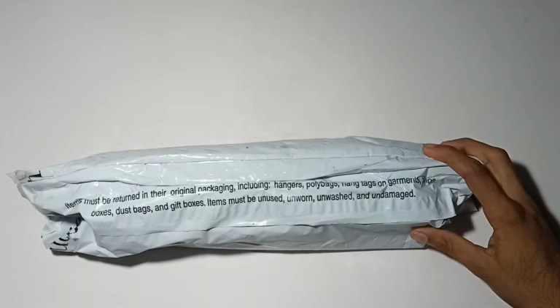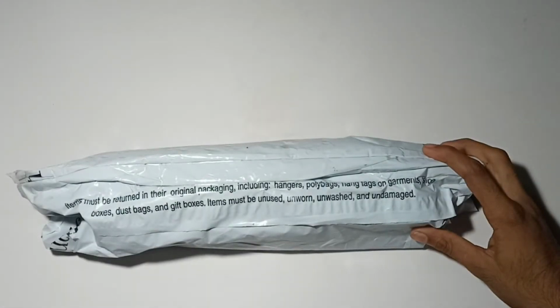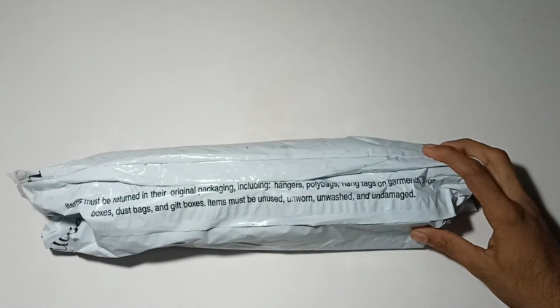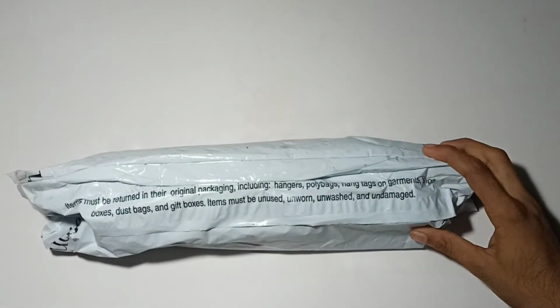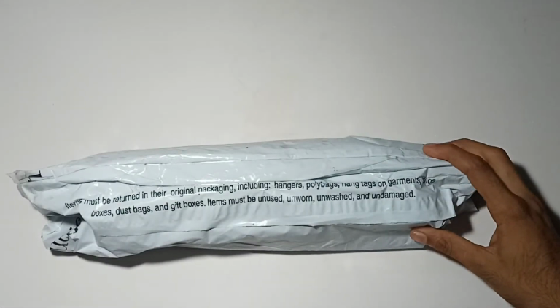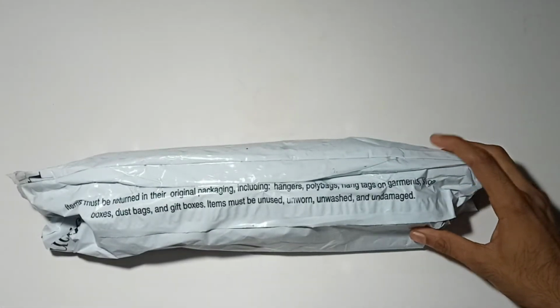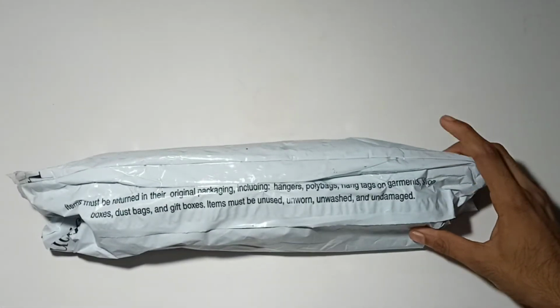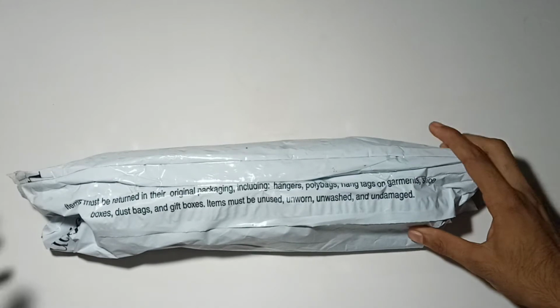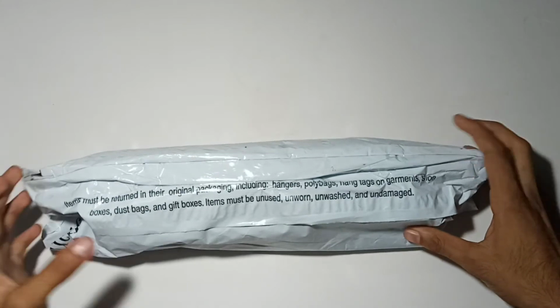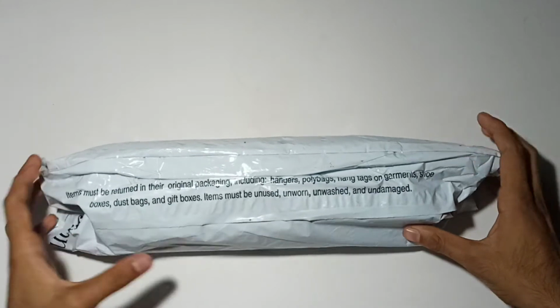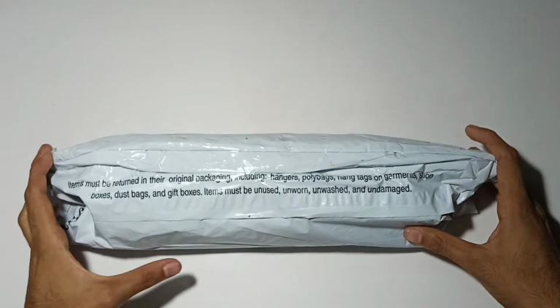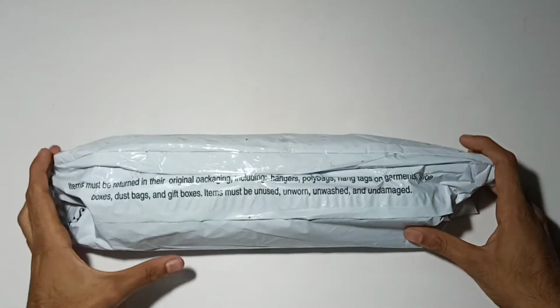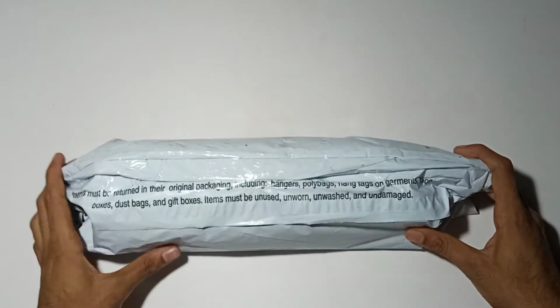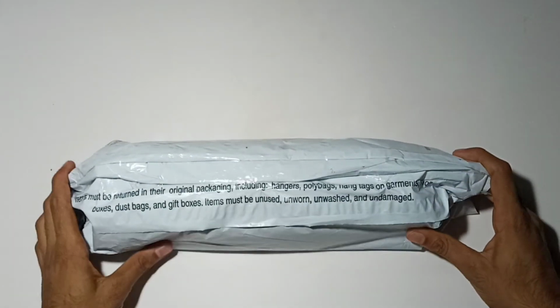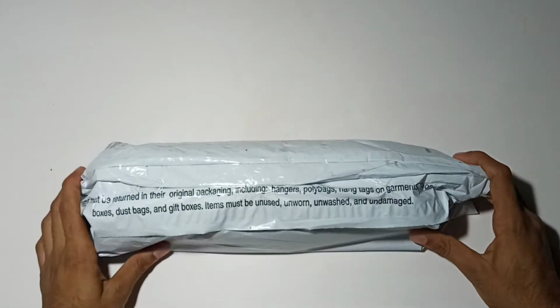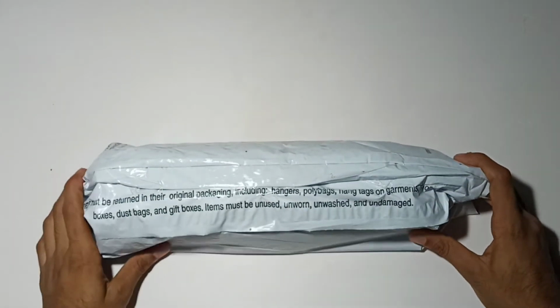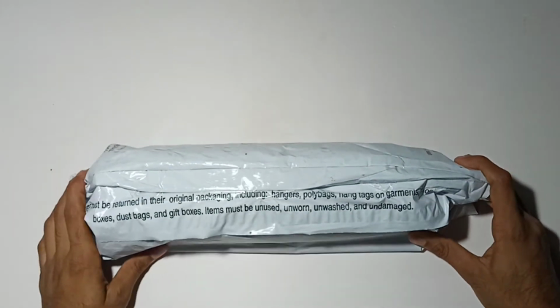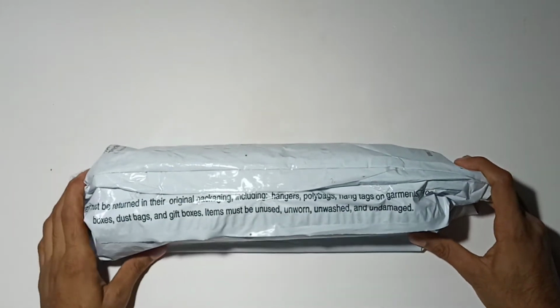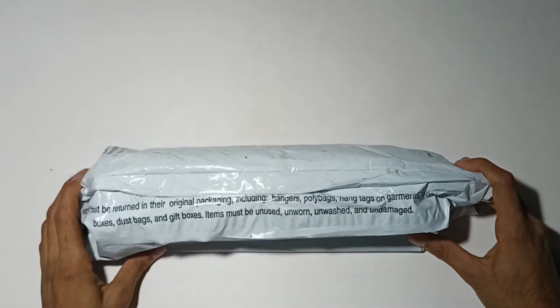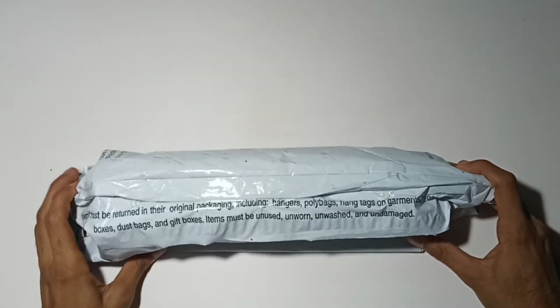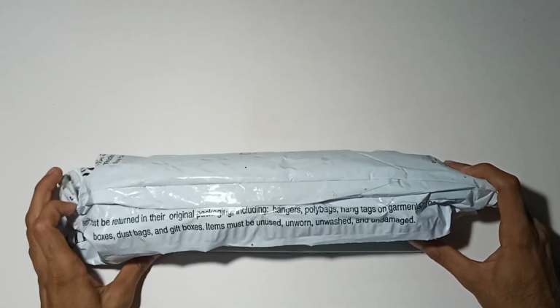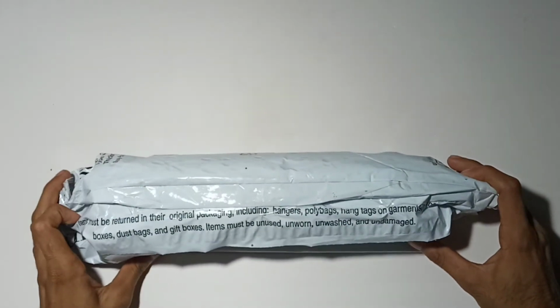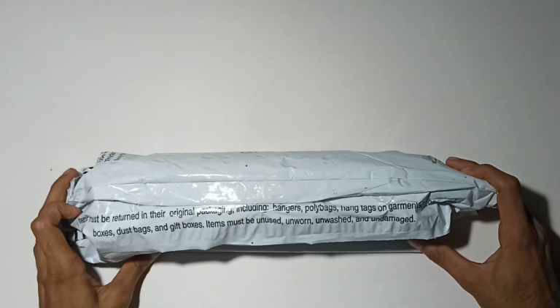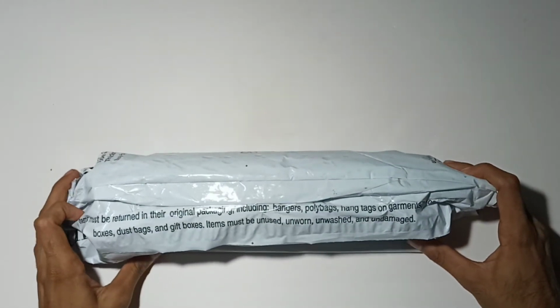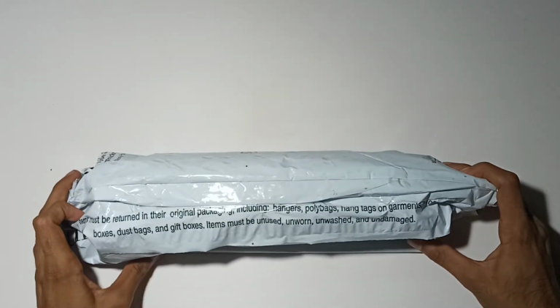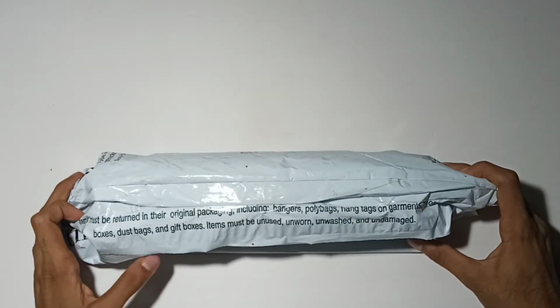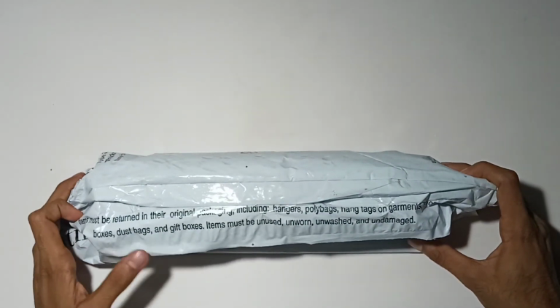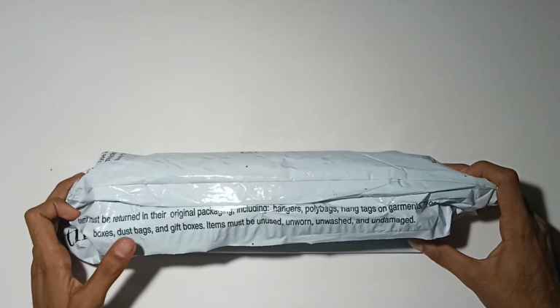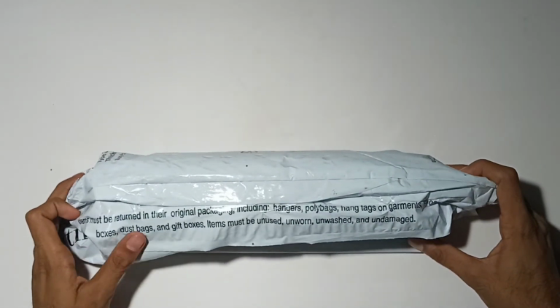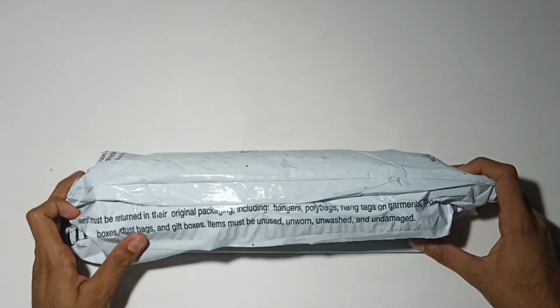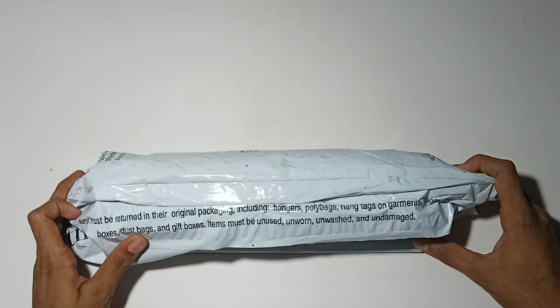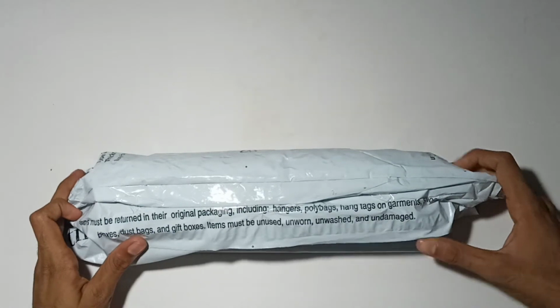Hi guys! Welcome to the new video. Today, we are going to get a Redgear and we are going to unbox the gaming mouse pad.